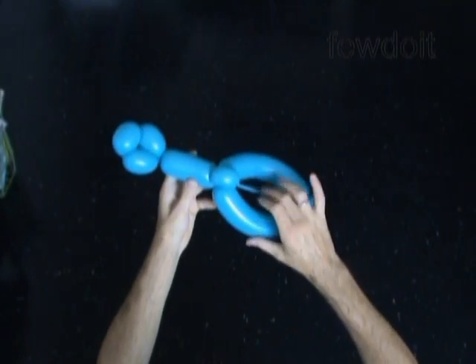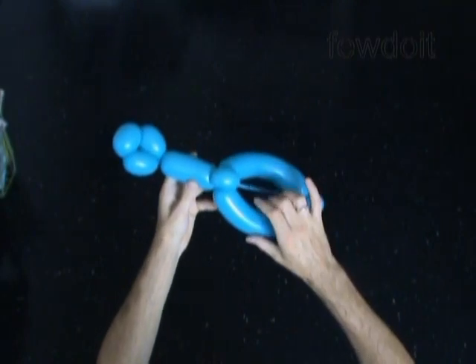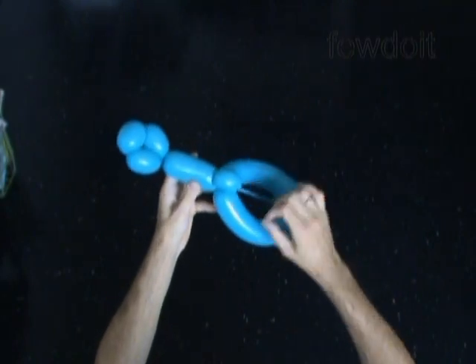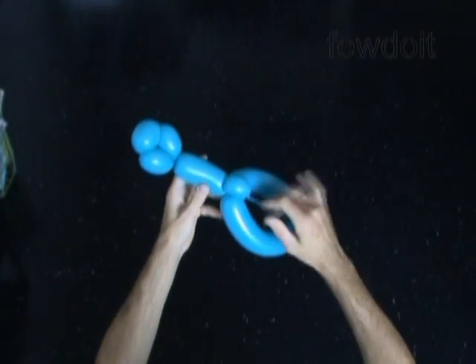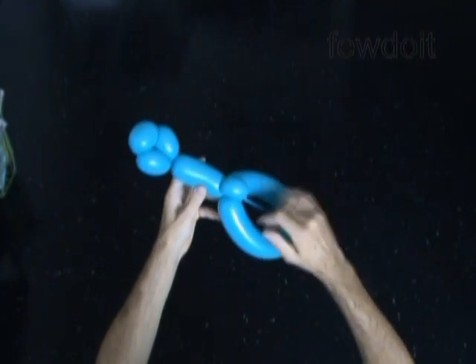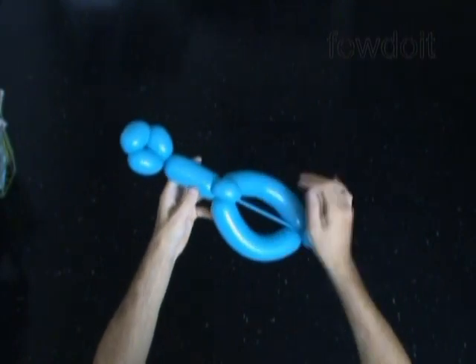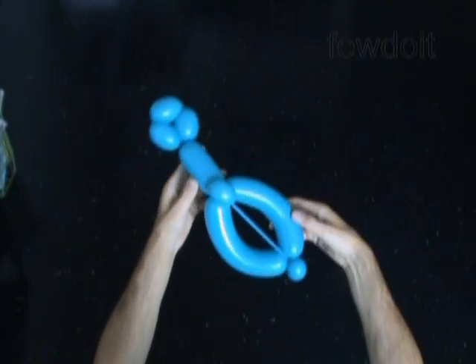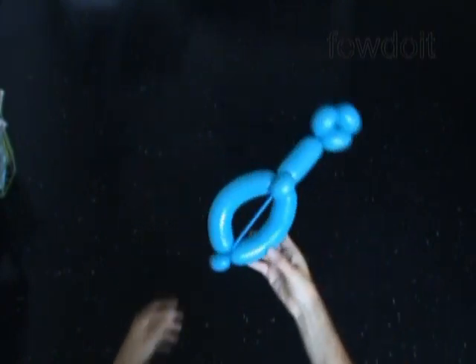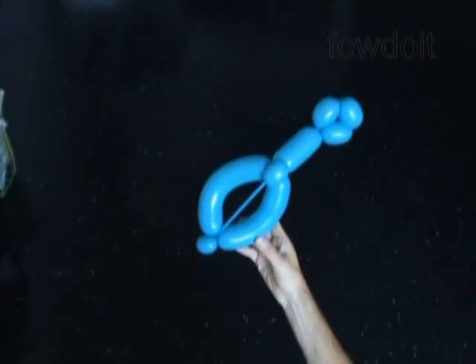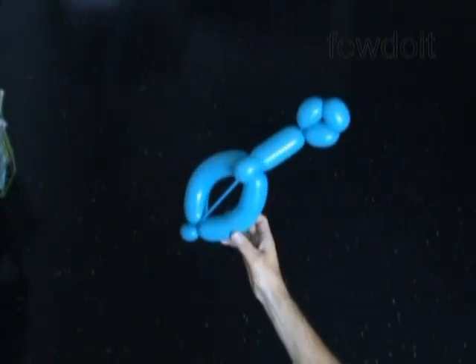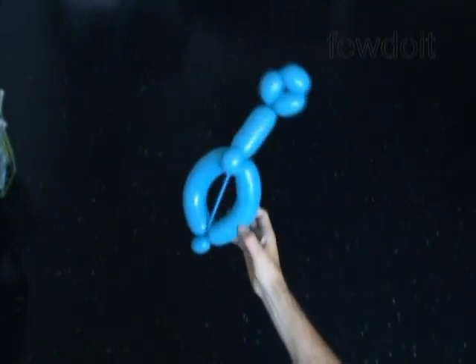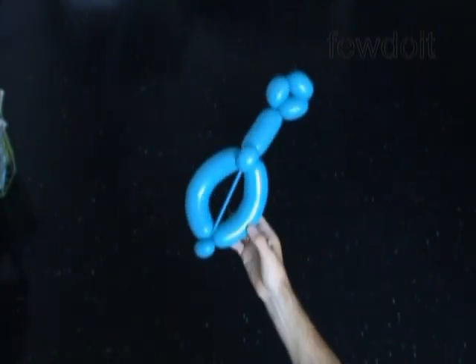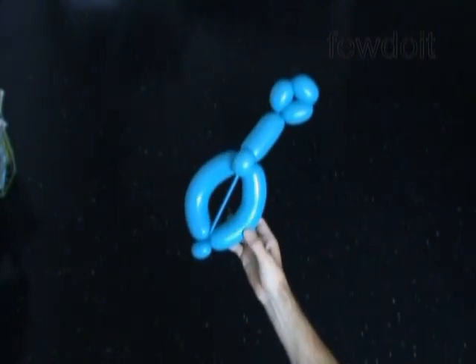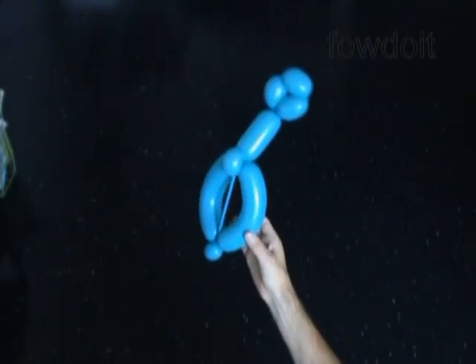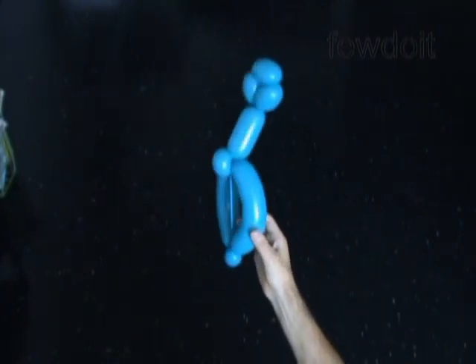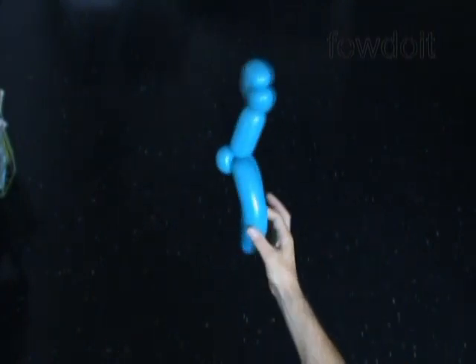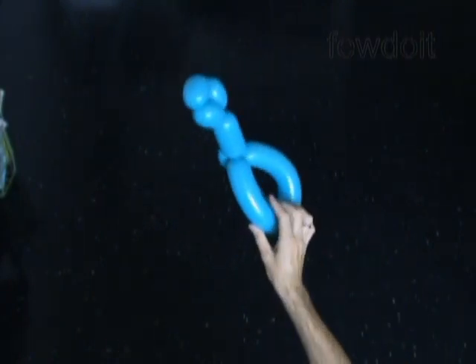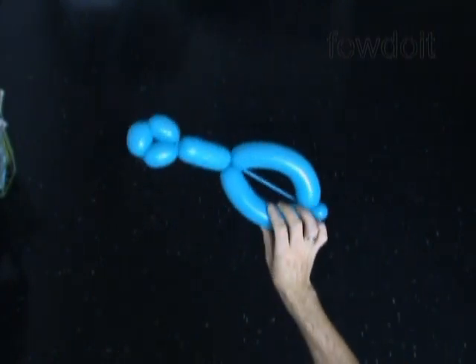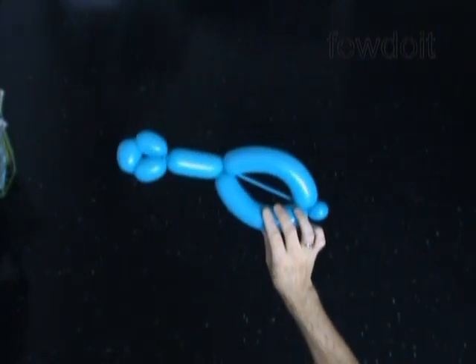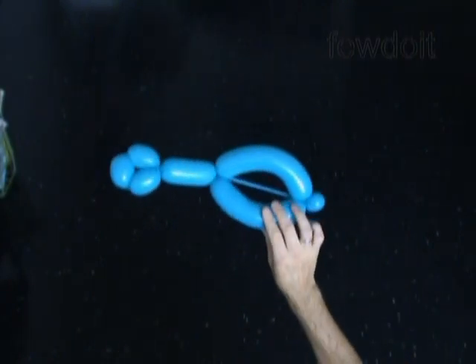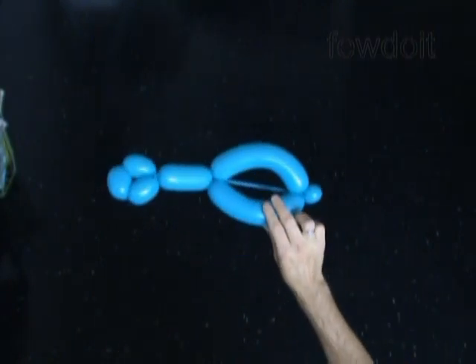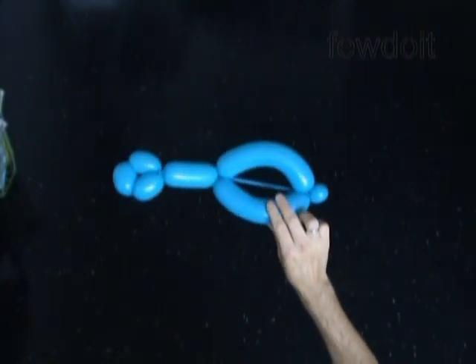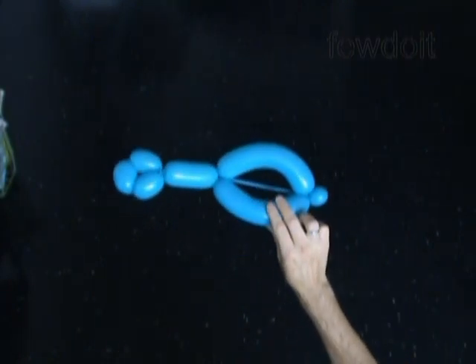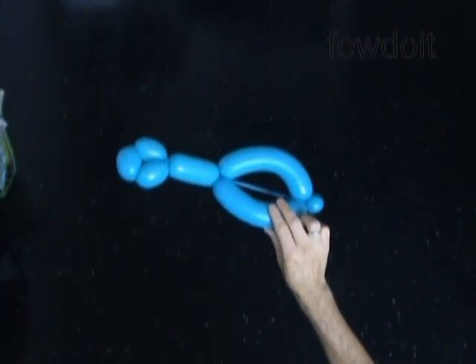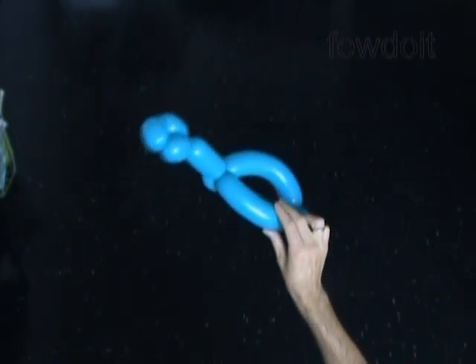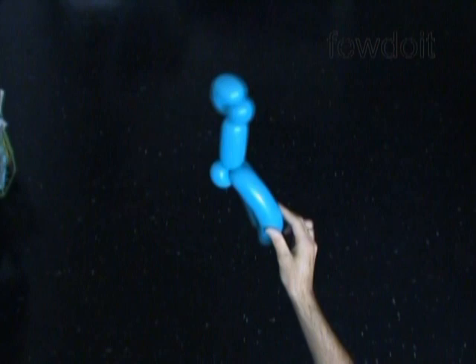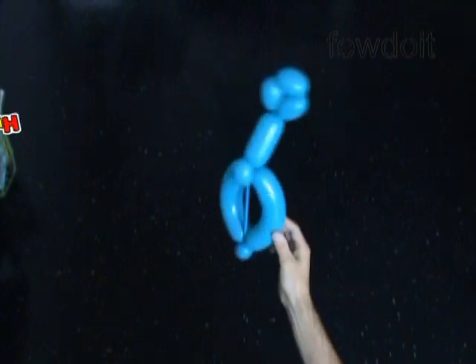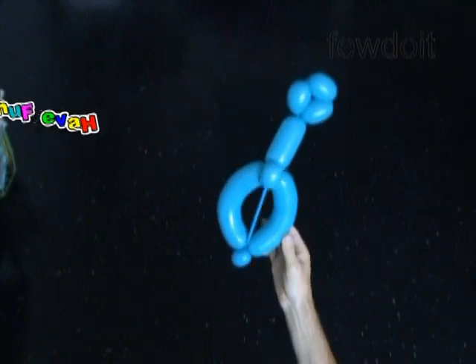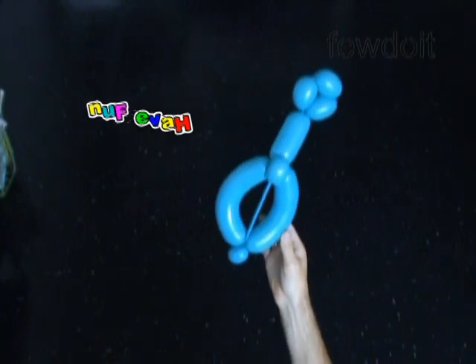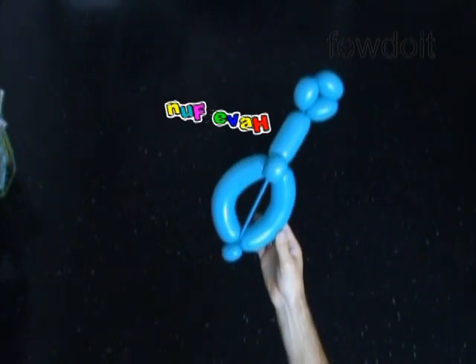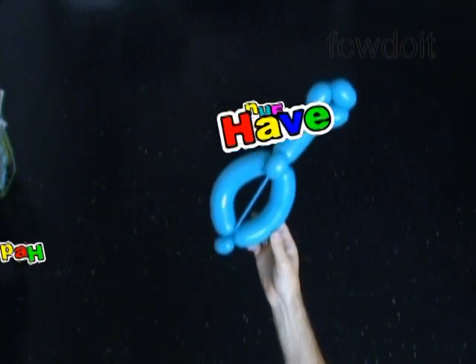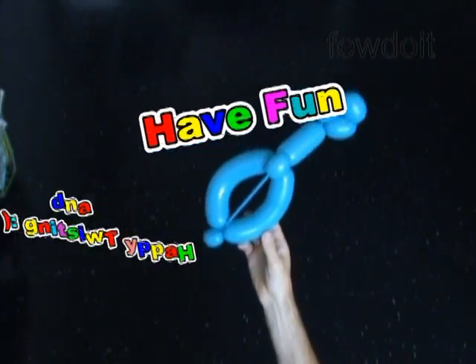Congratulations, we have made one balloon guitar with one string. Have fun and happy twisting.